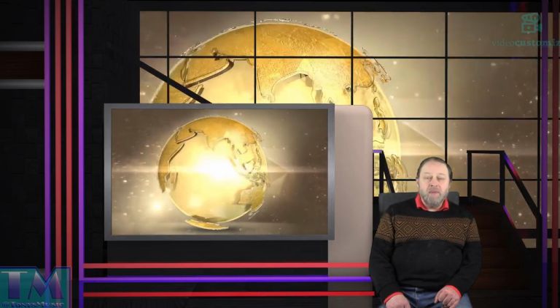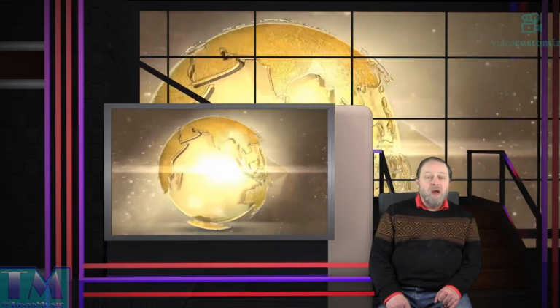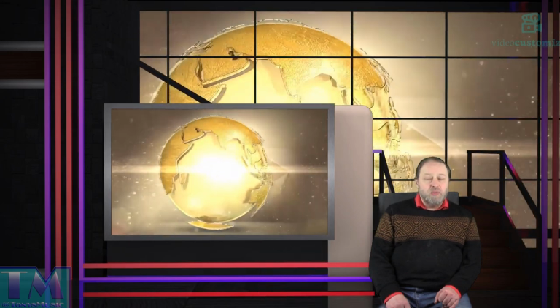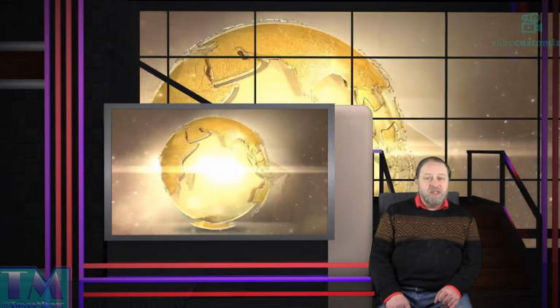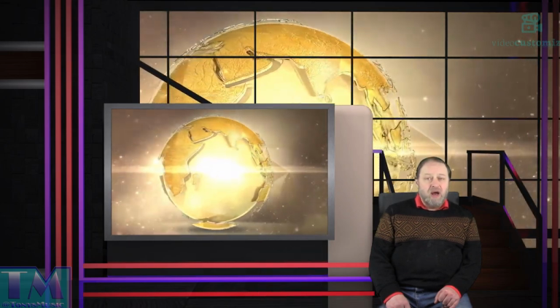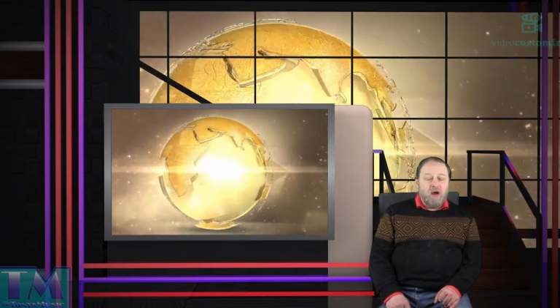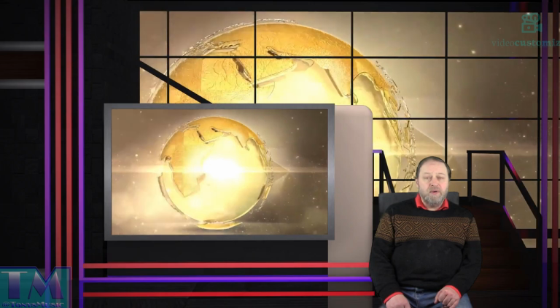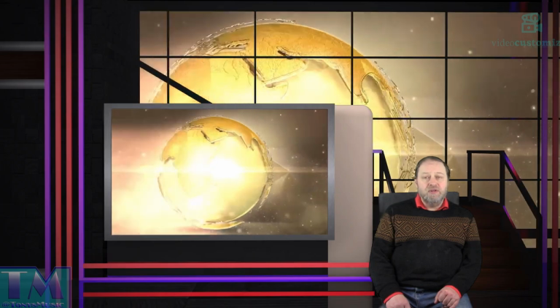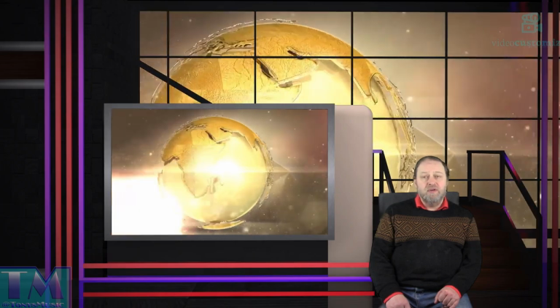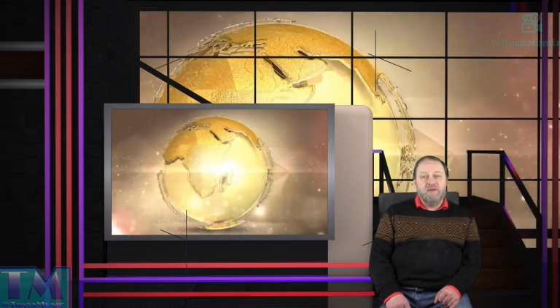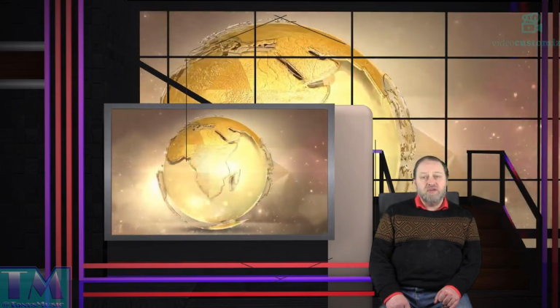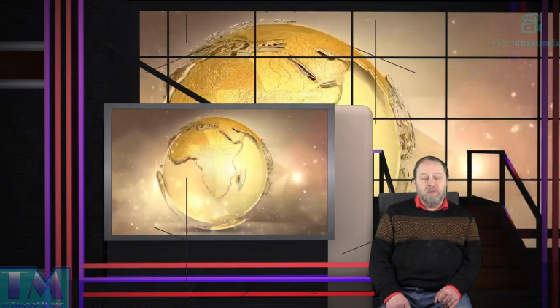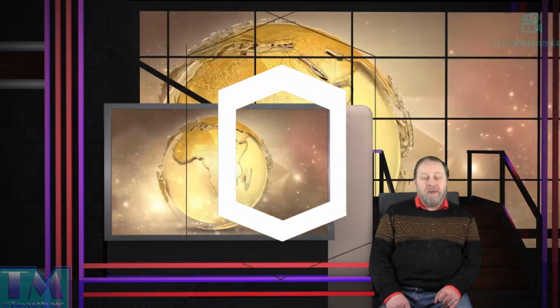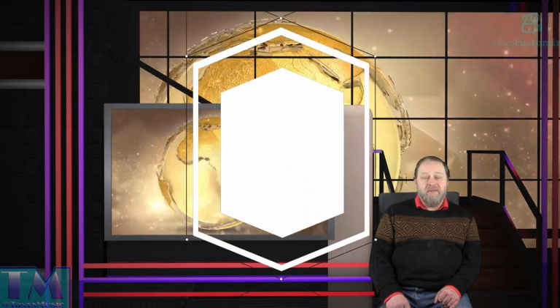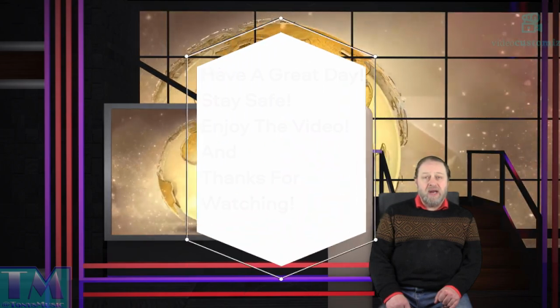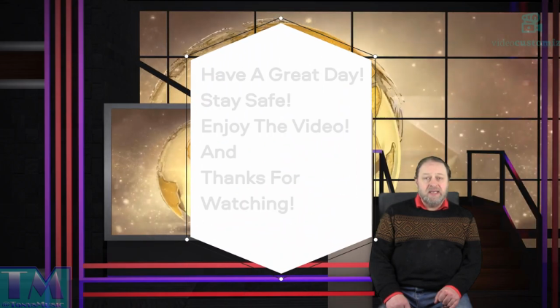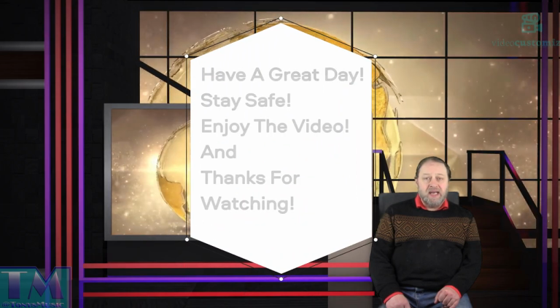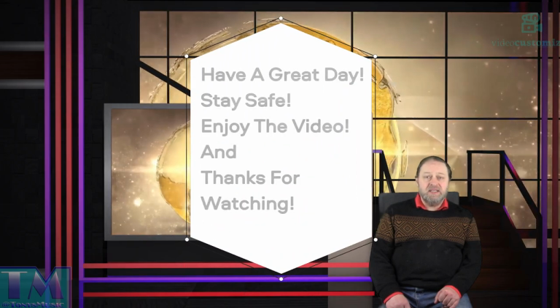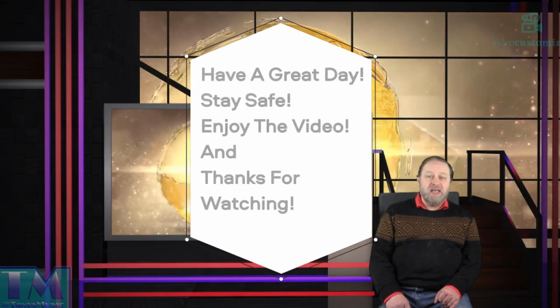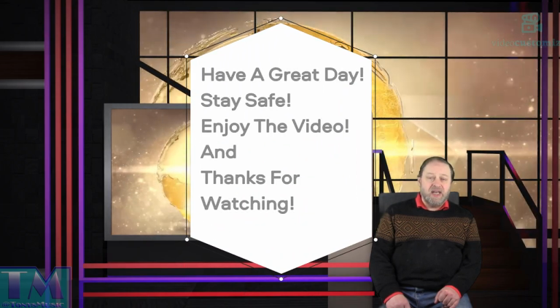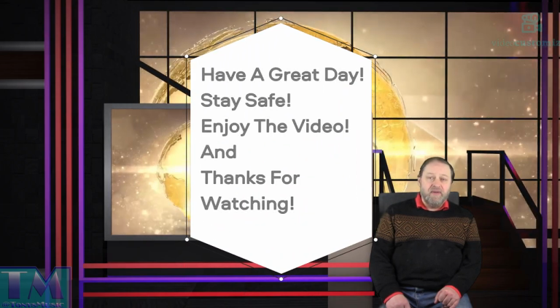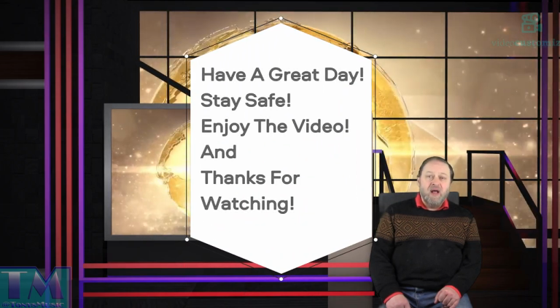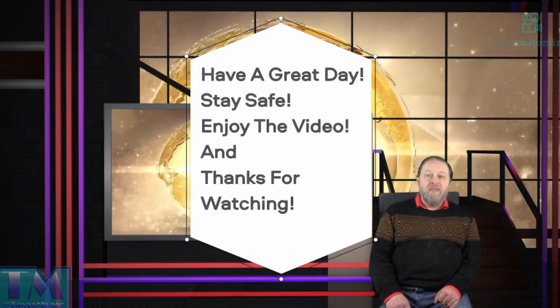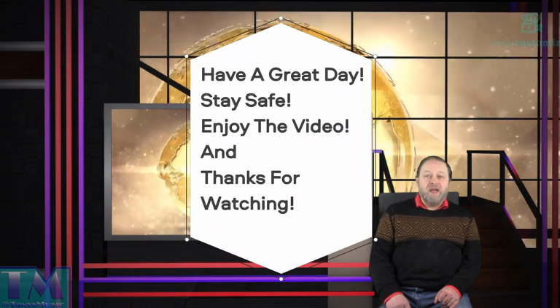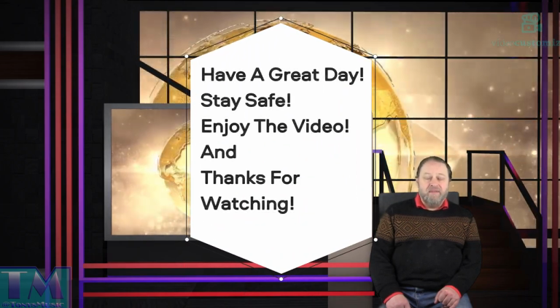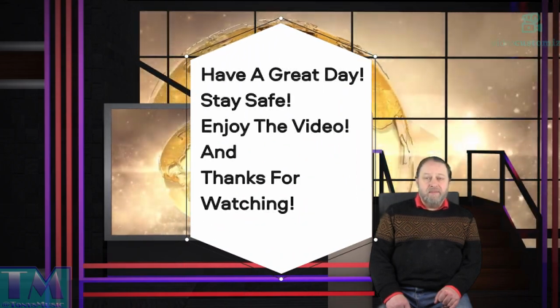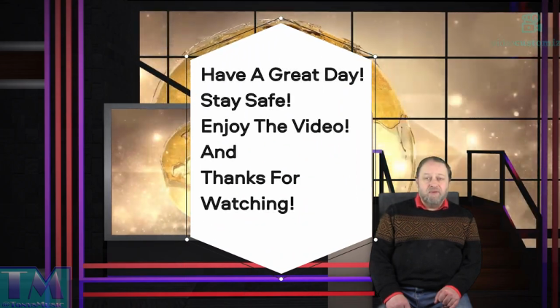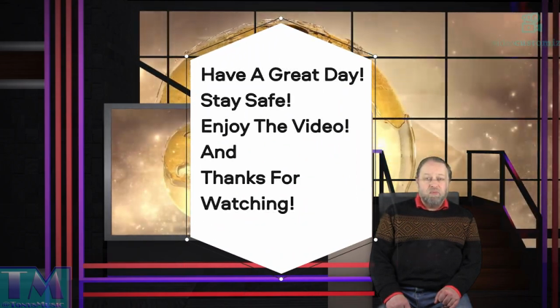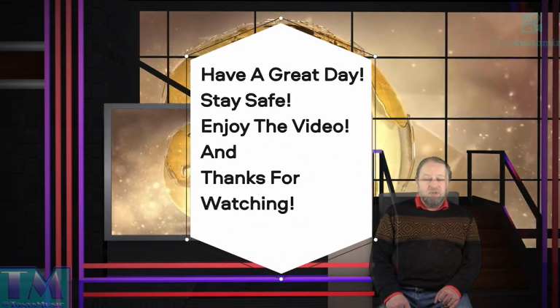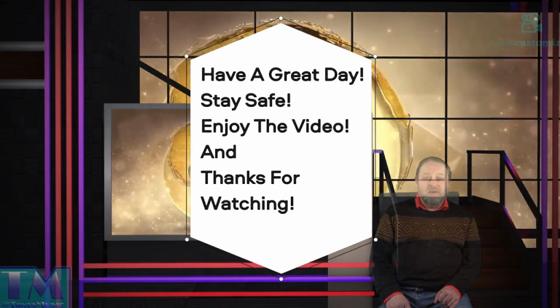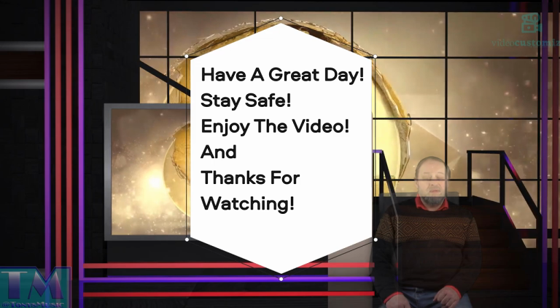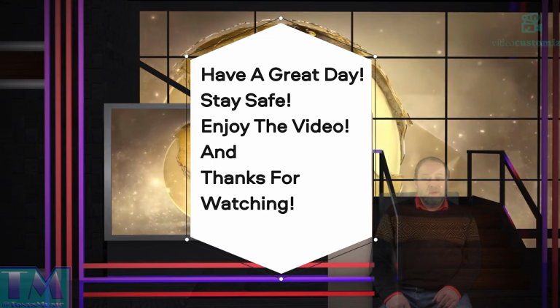I hope you enjoy the videos coming up. Have a great day, stay safe, and thank you very much for watching.